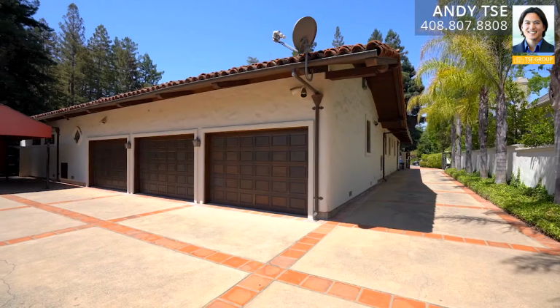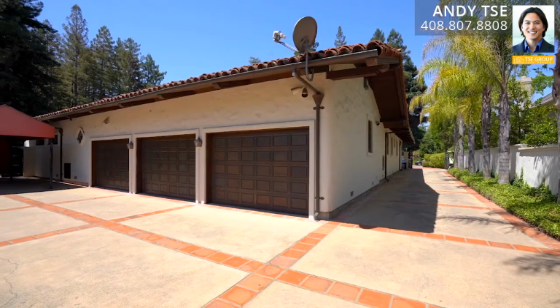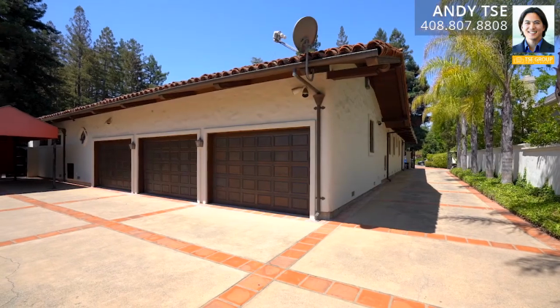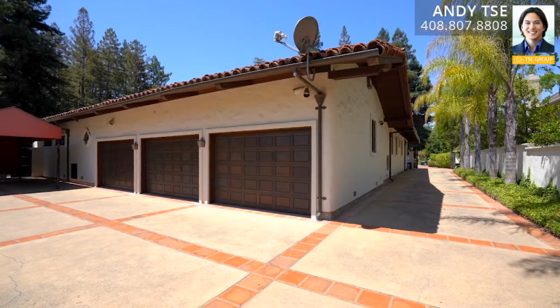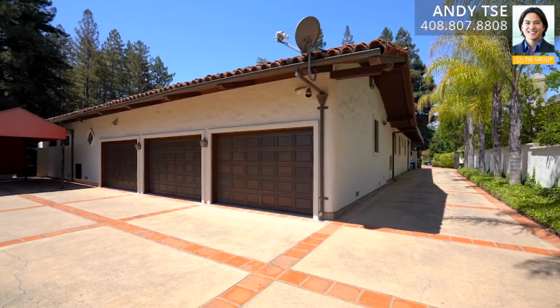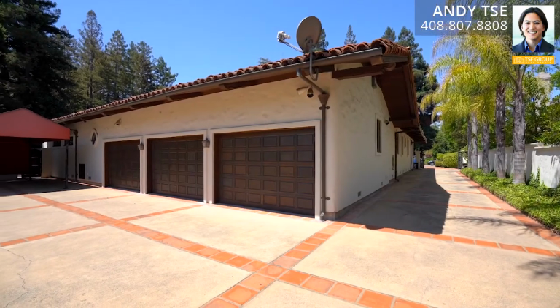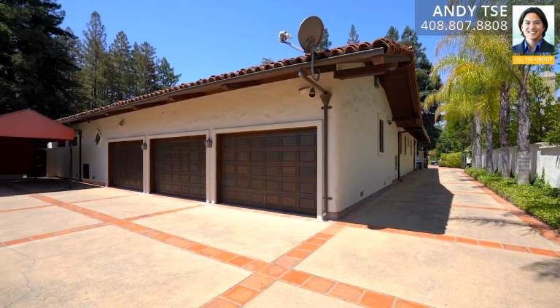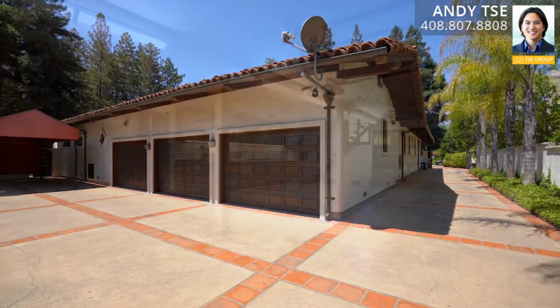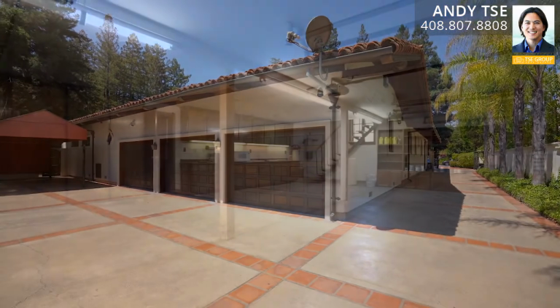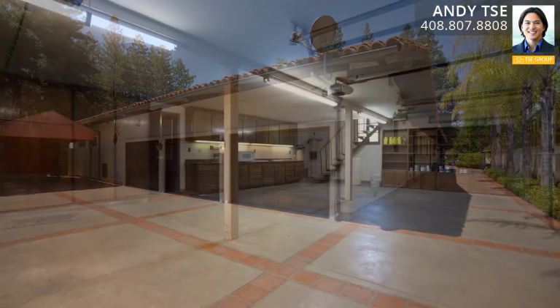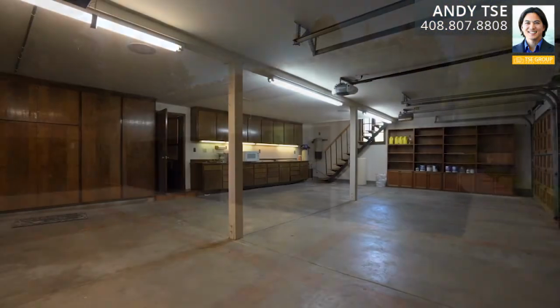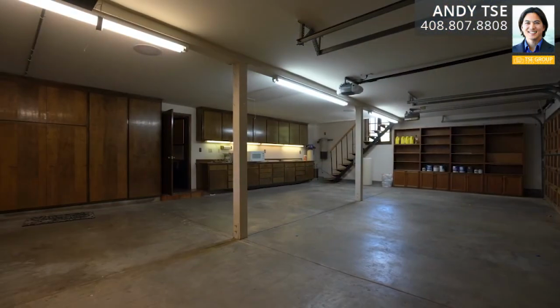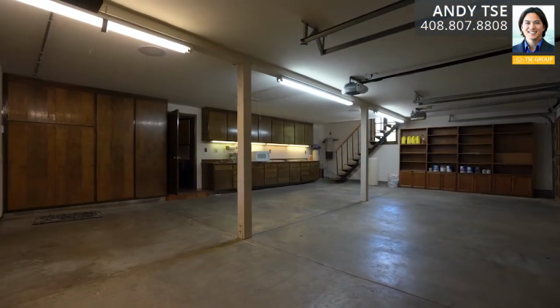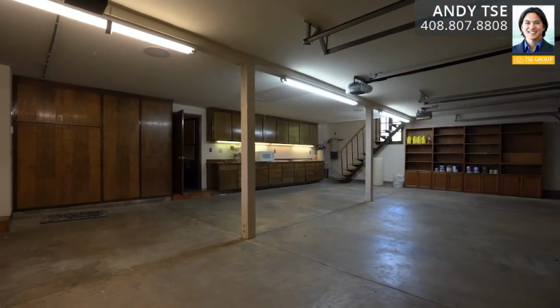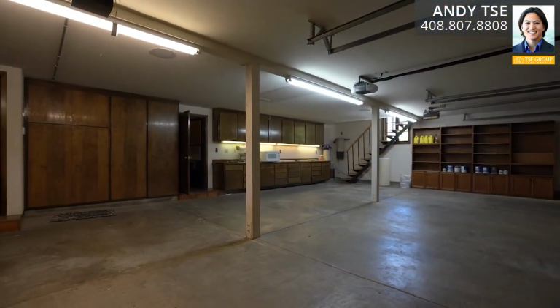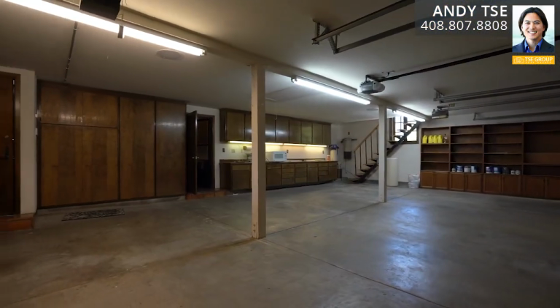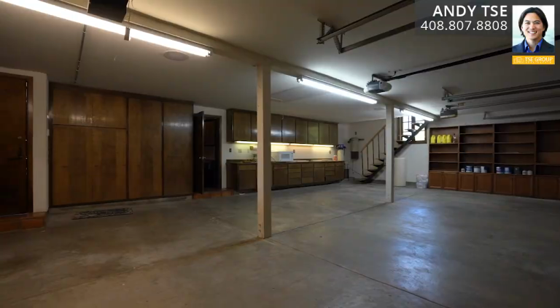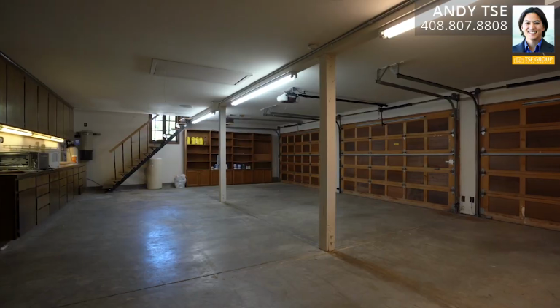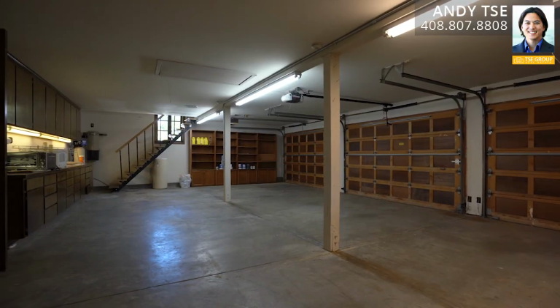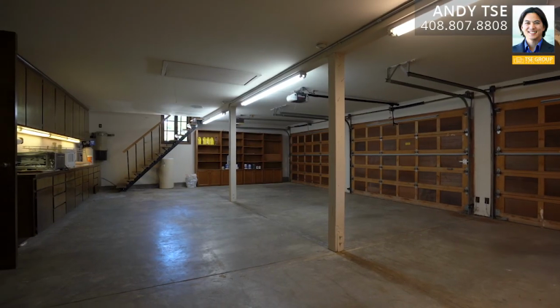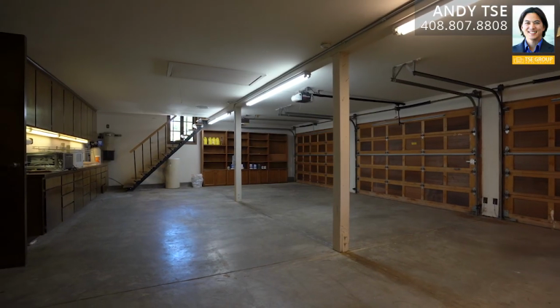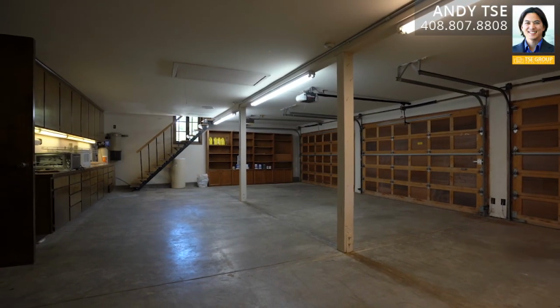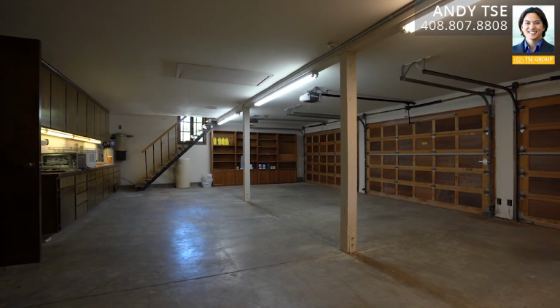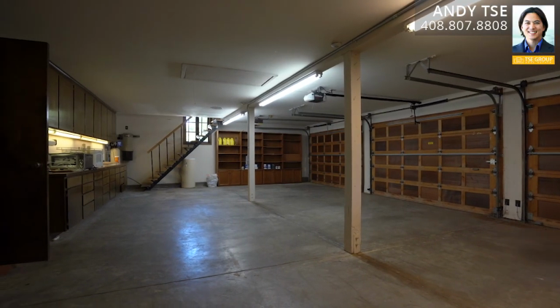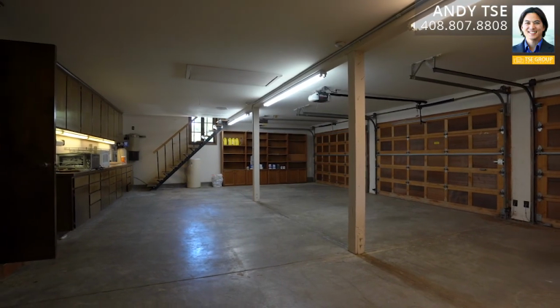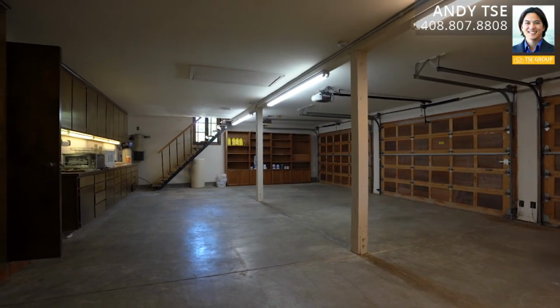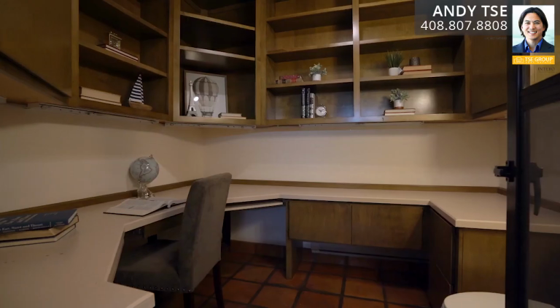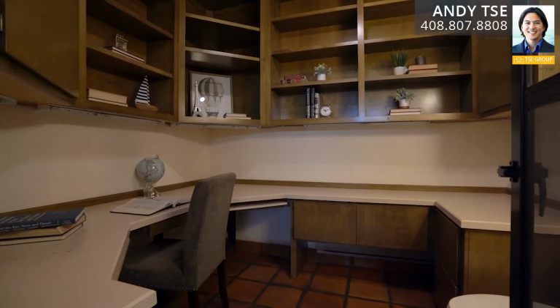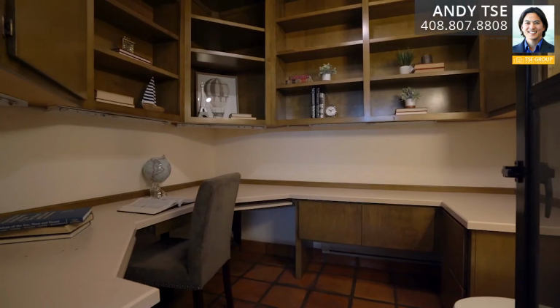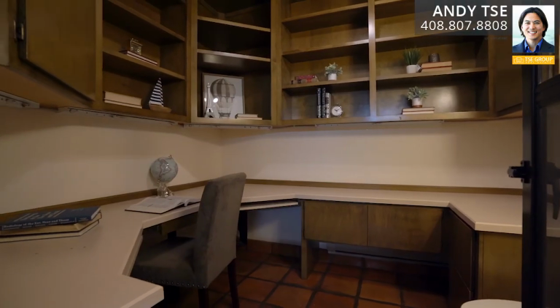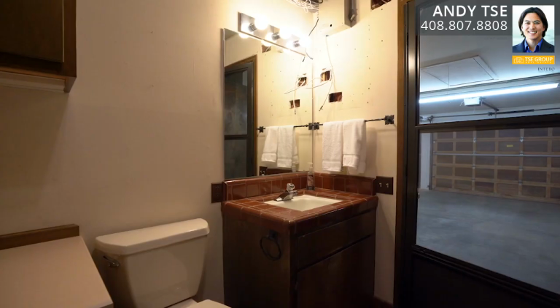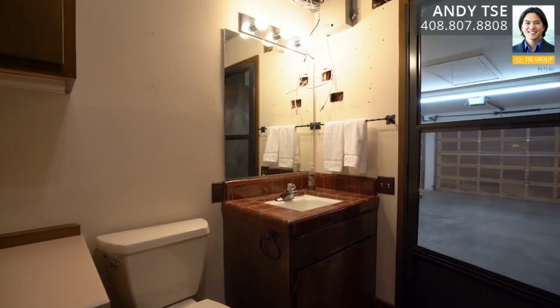The spacious three-car garage features oversized storage in the attic space, built-in cabinets, and a workshop with half bathroom.